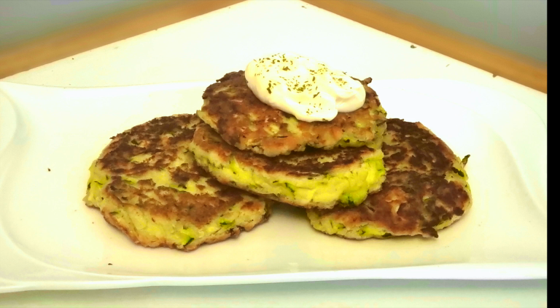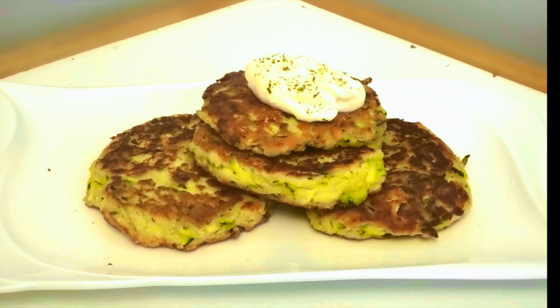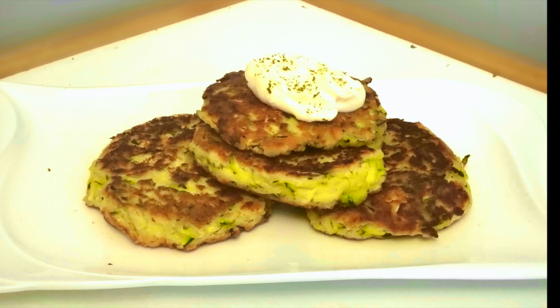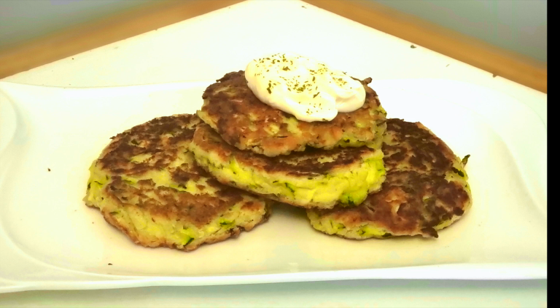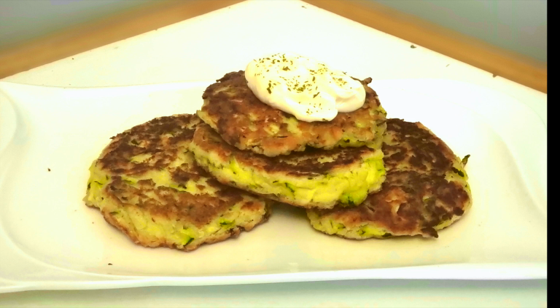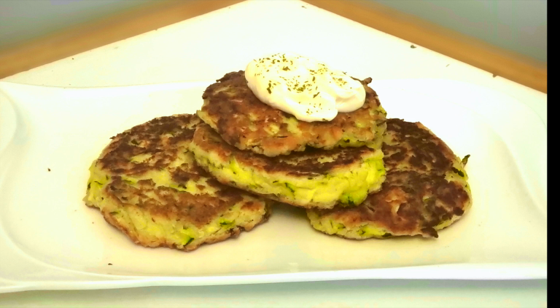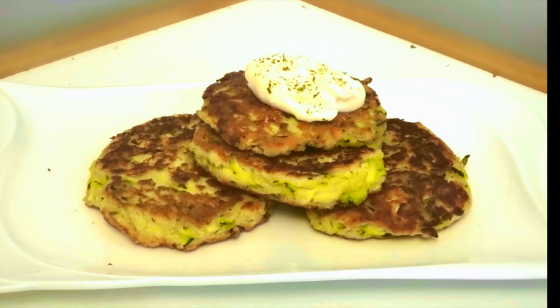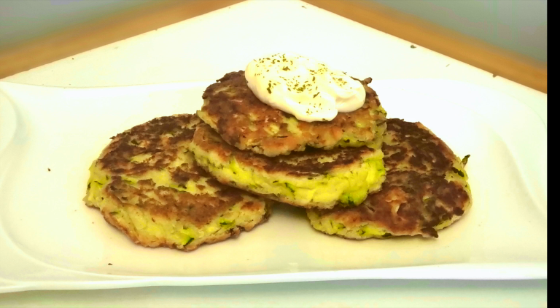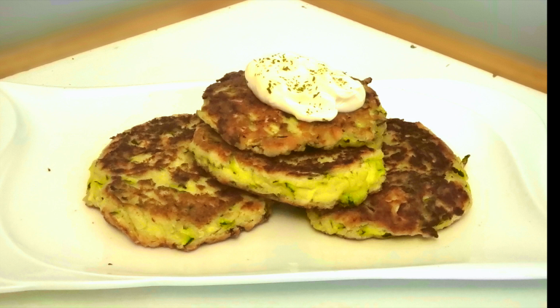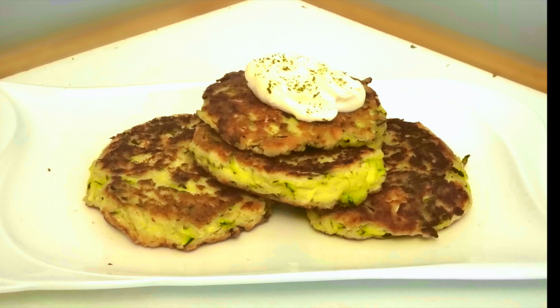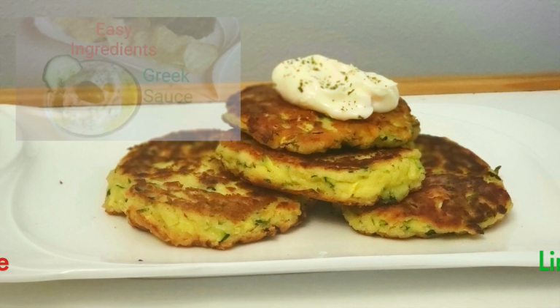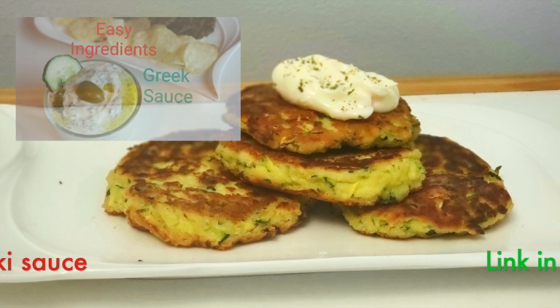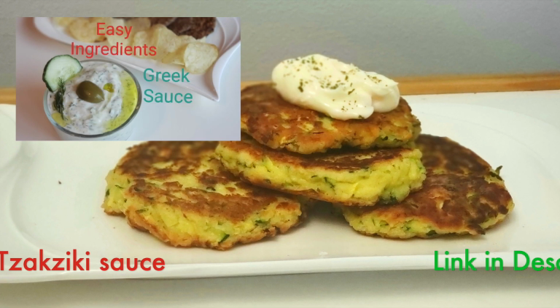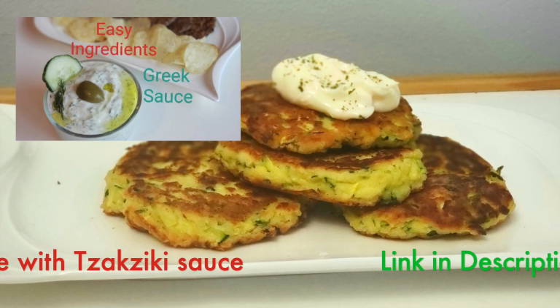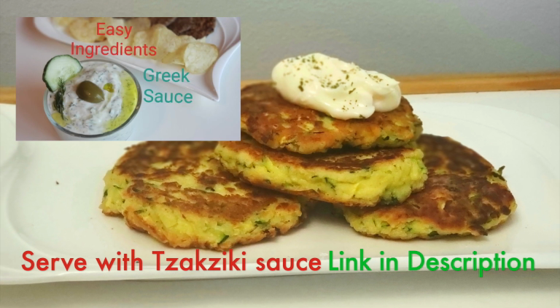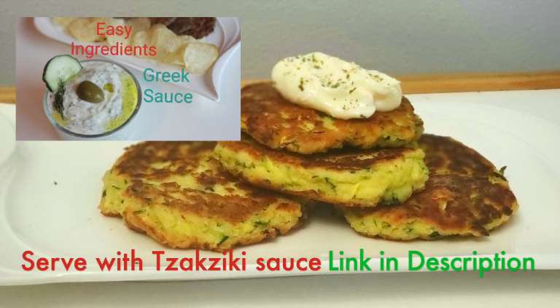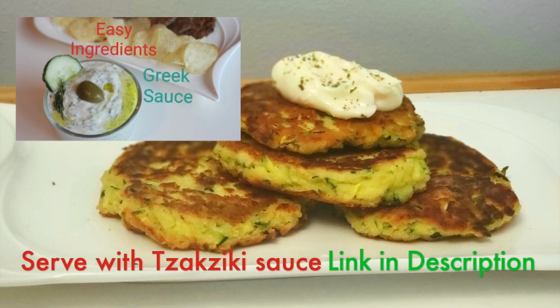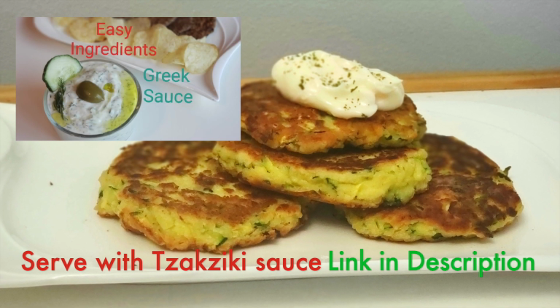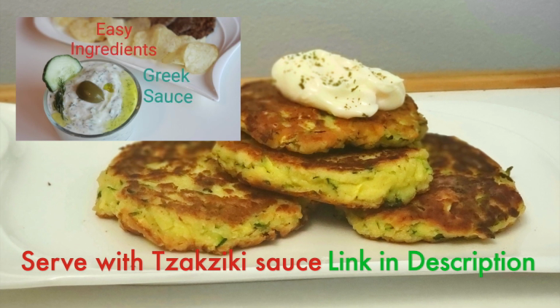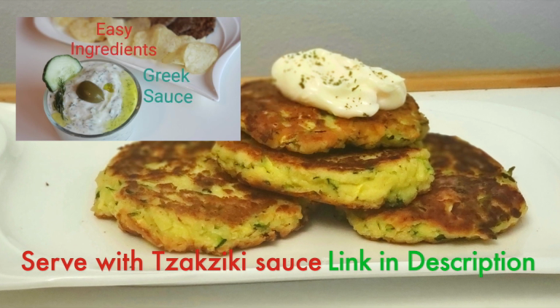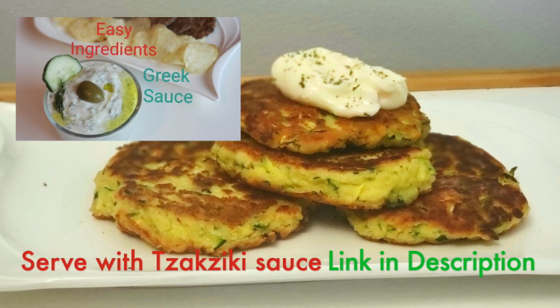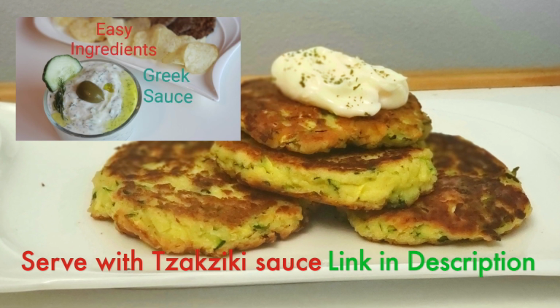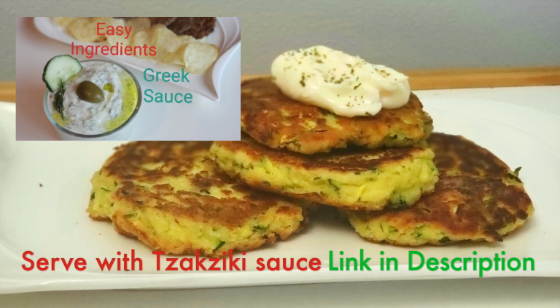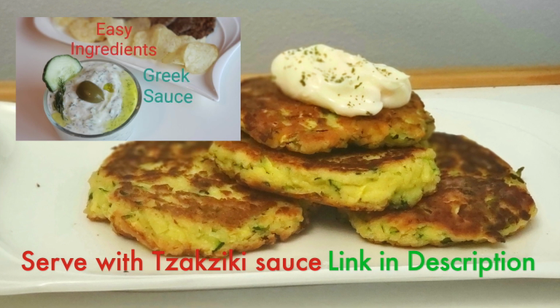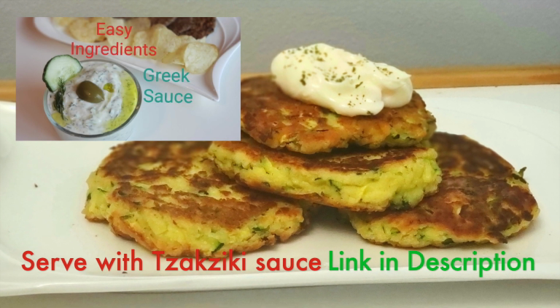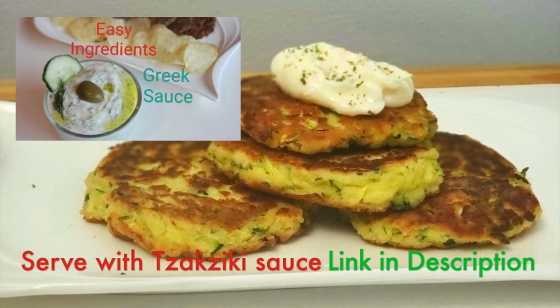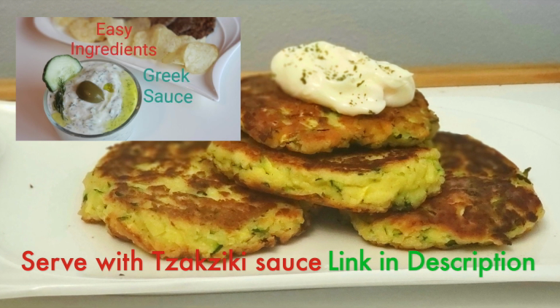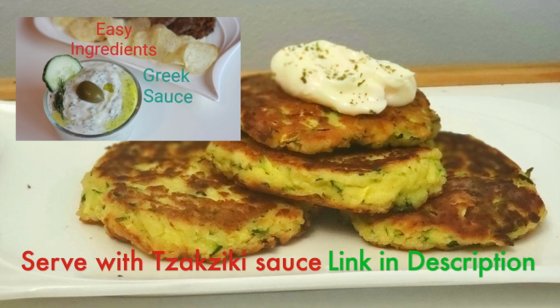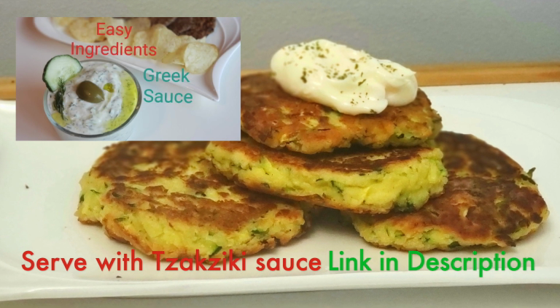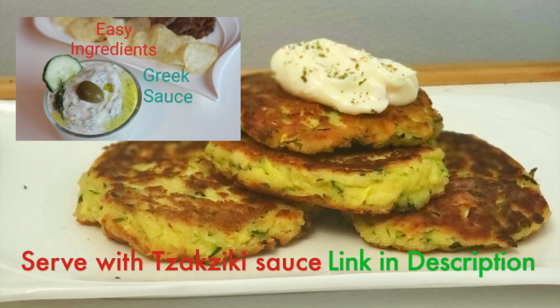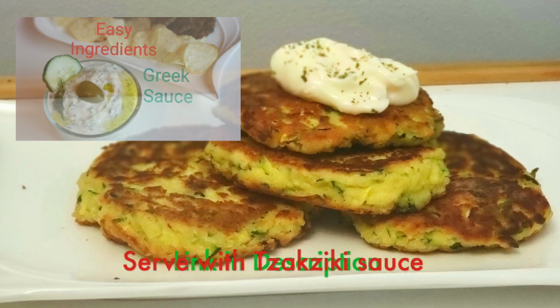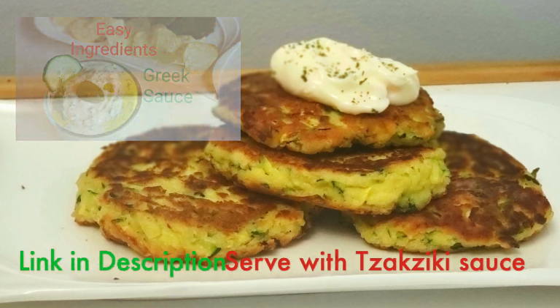Enjoy with a dip or sauce of your choice. Why not try tzatziki sauce this time — the link is given in the description below.